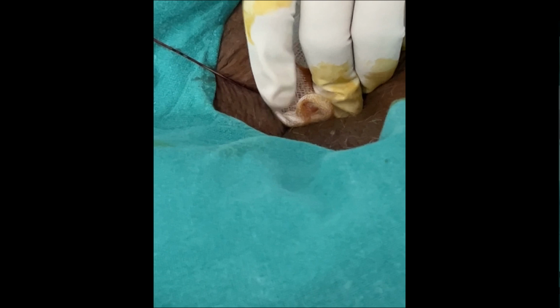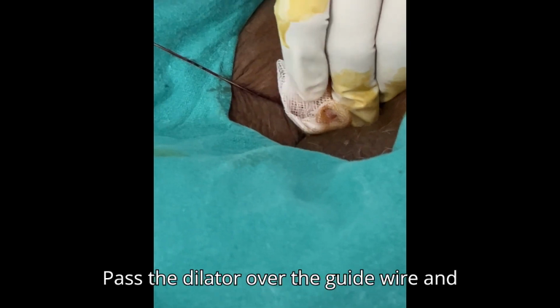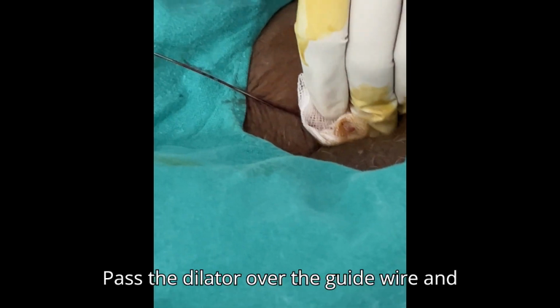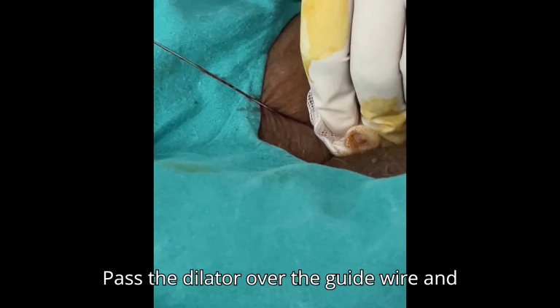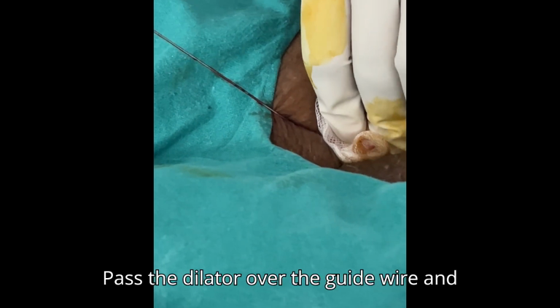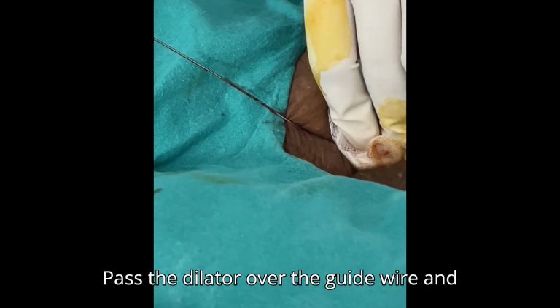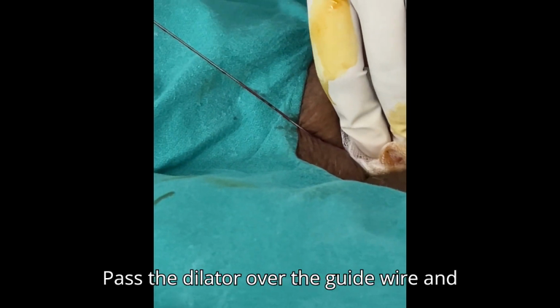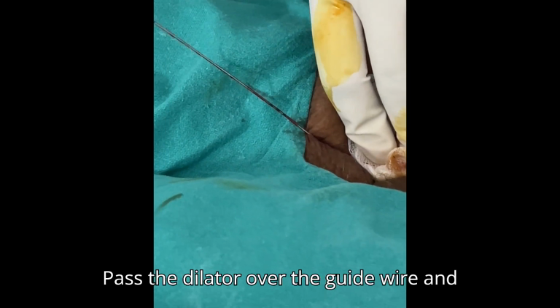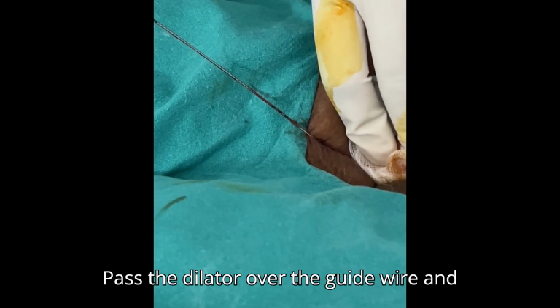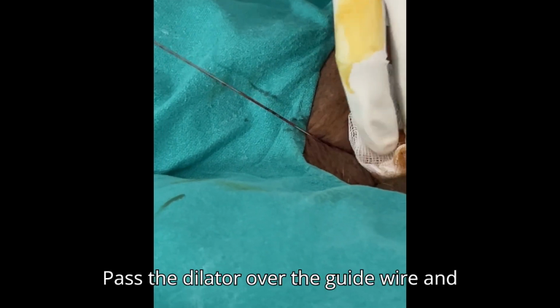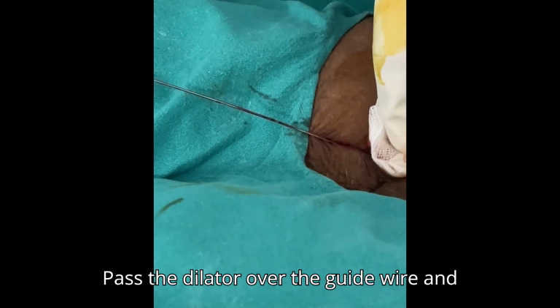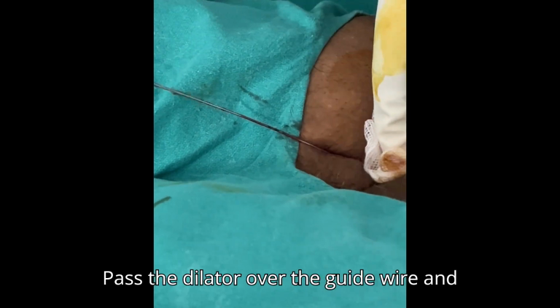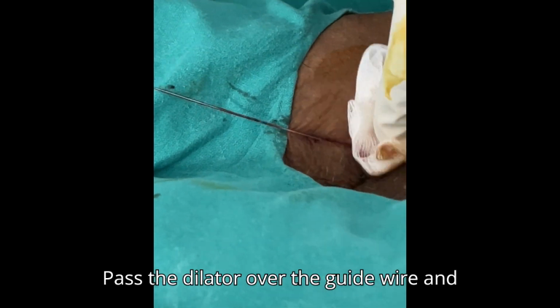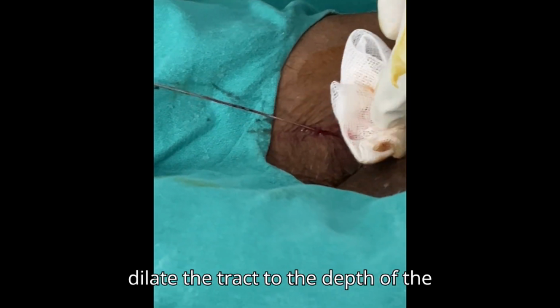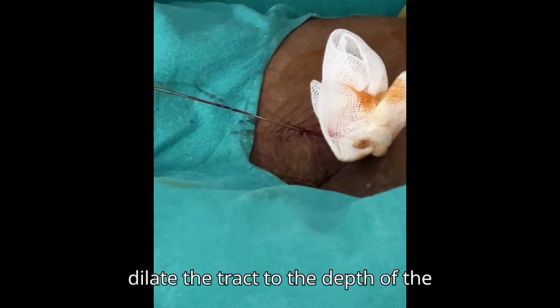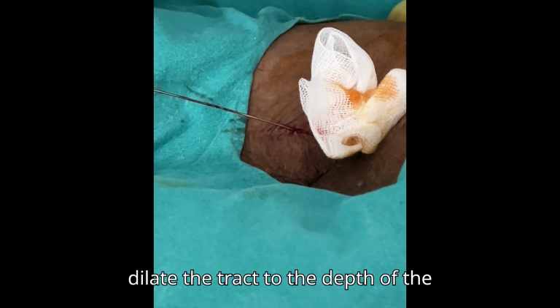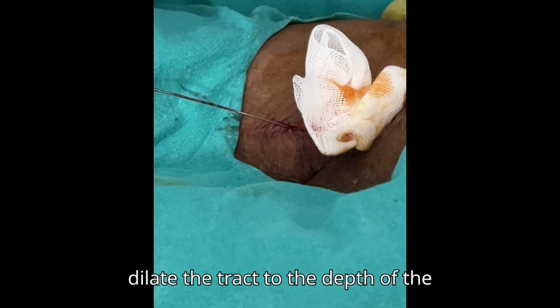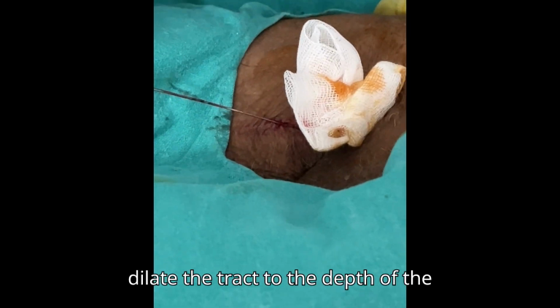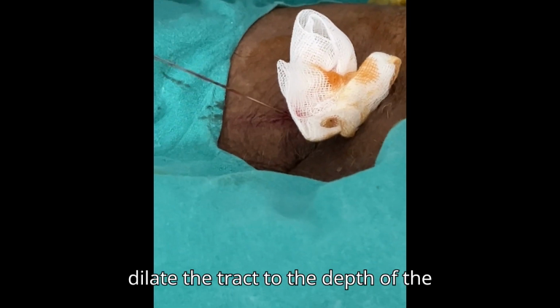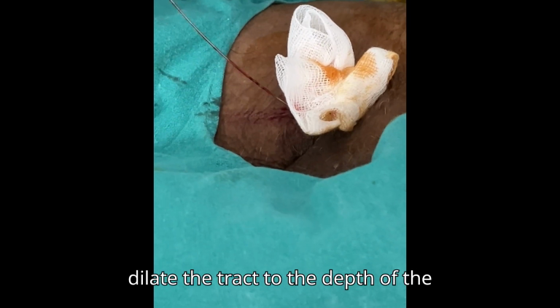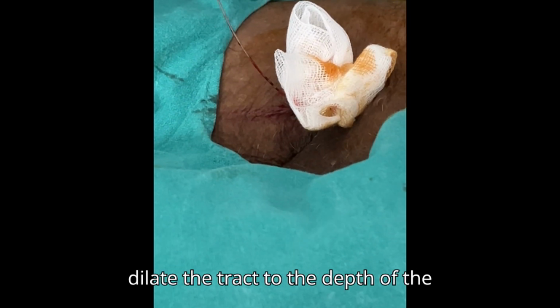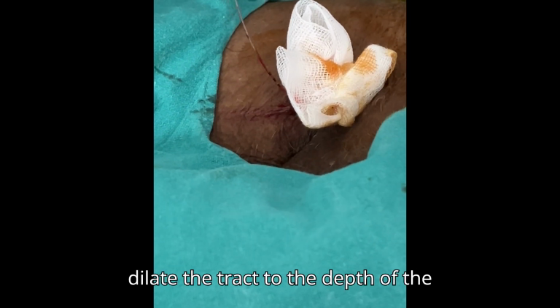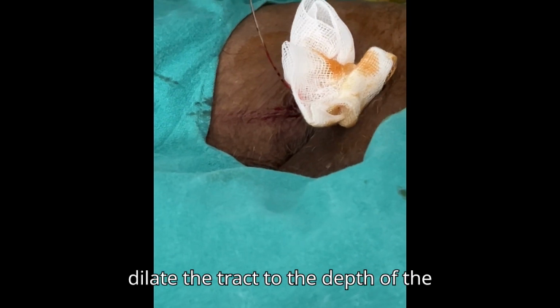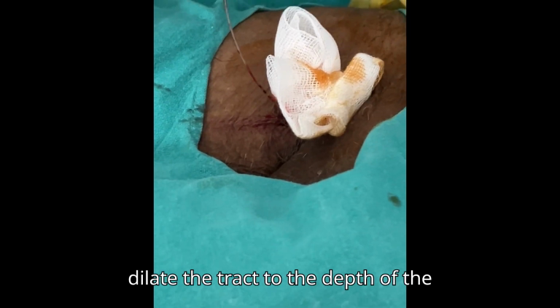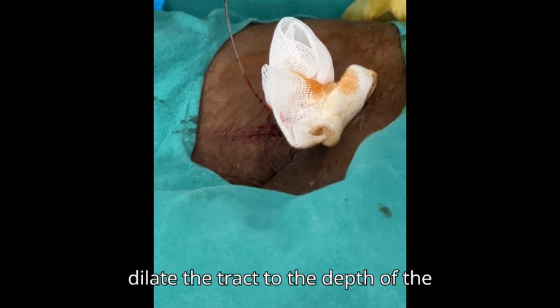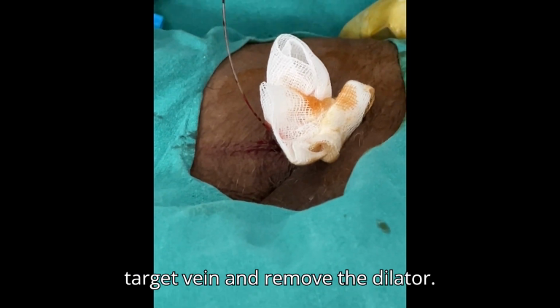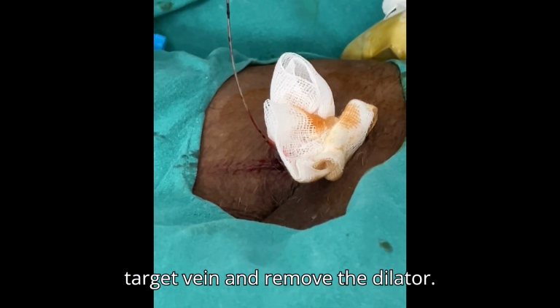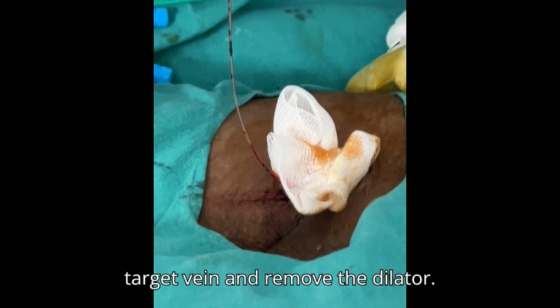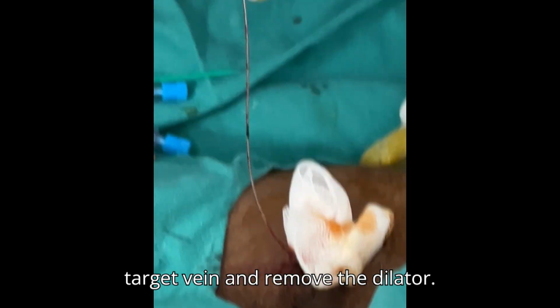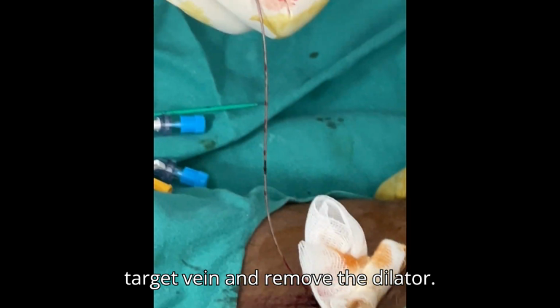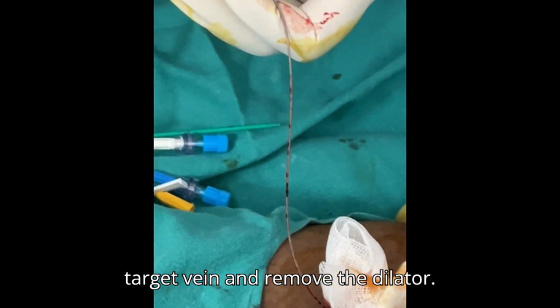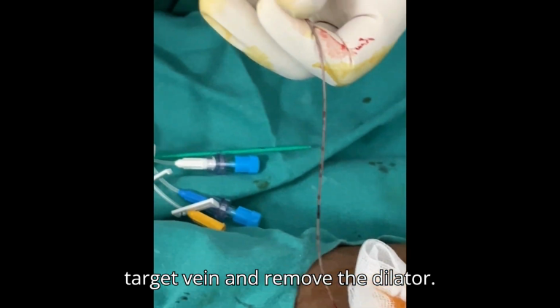Pass the dilator over the guide wire and dilate the tract to the depth of the target vein, then remove the dilator.